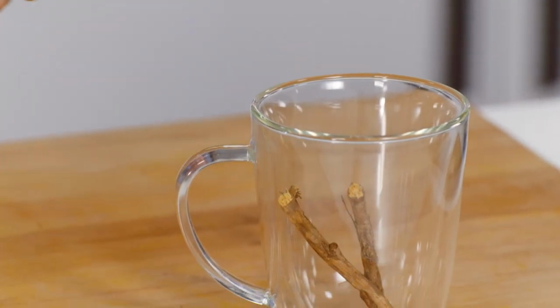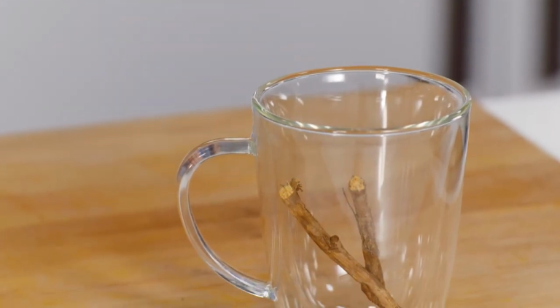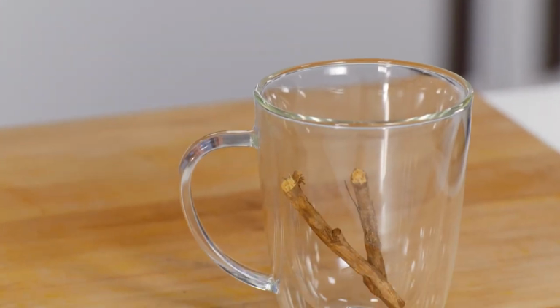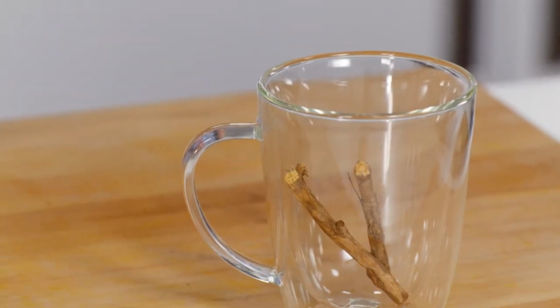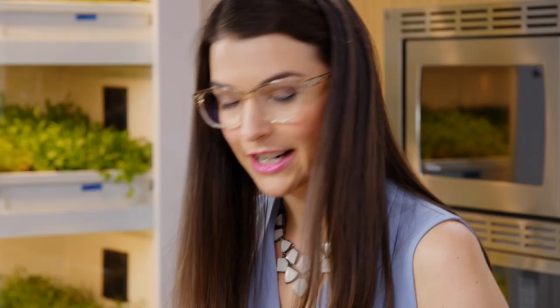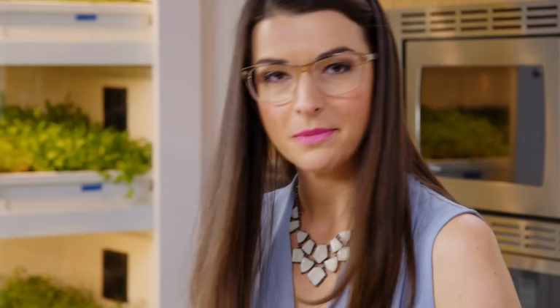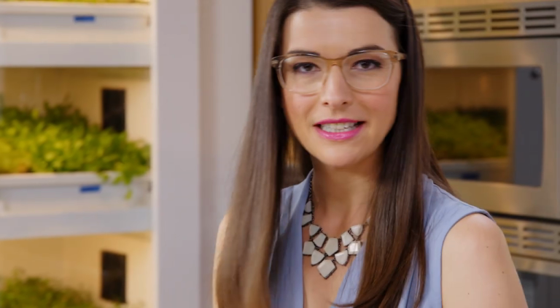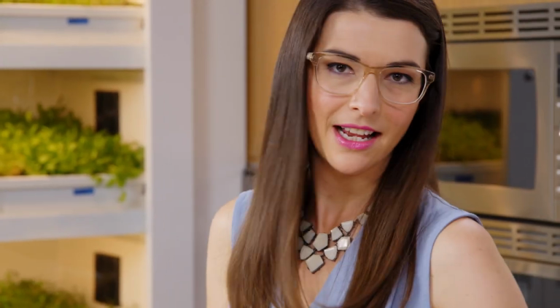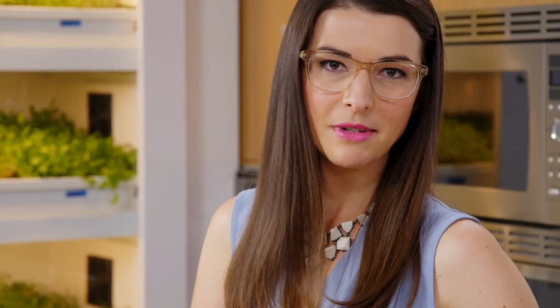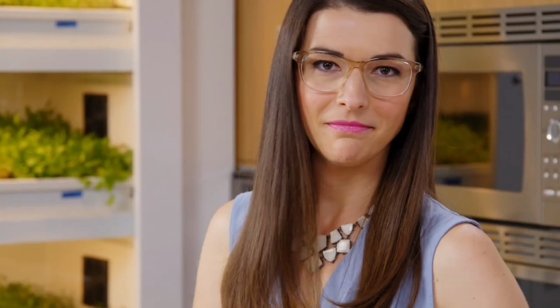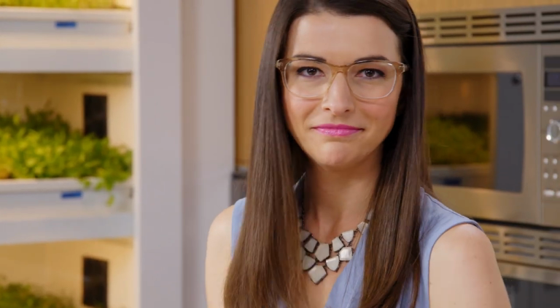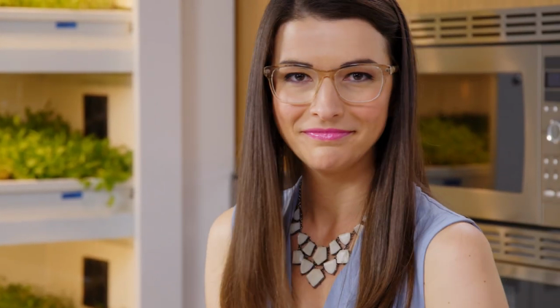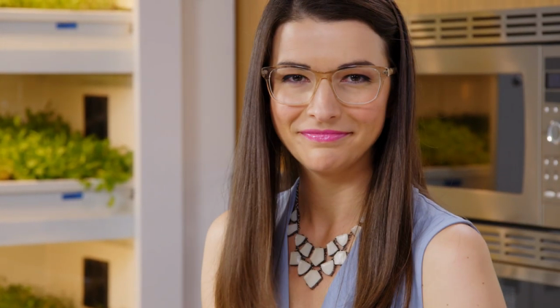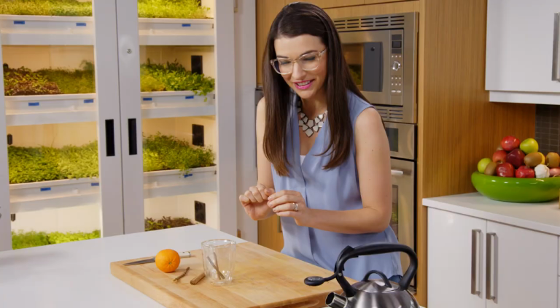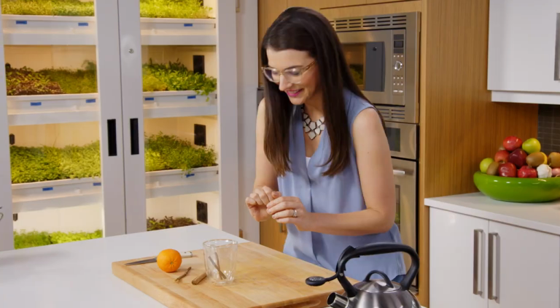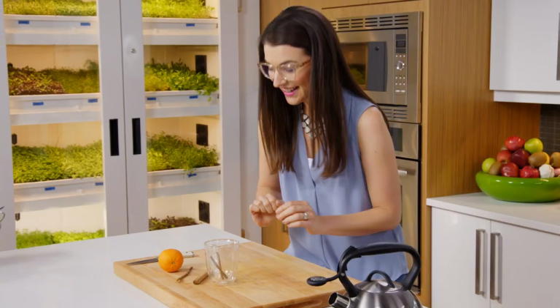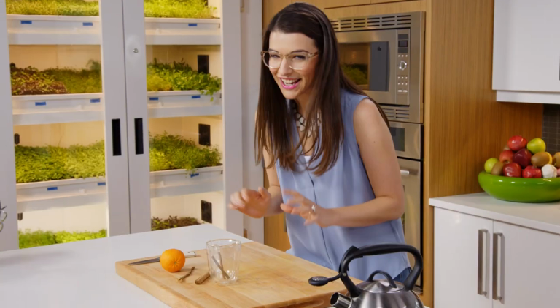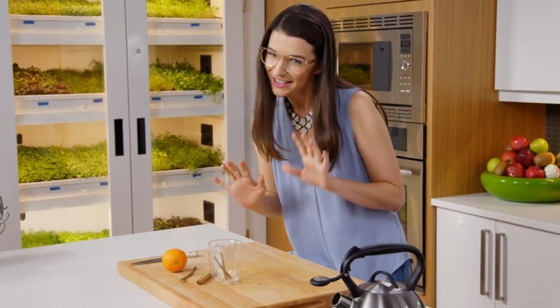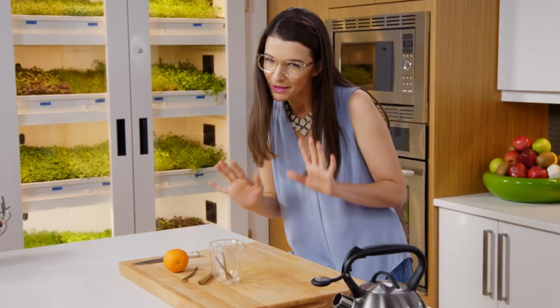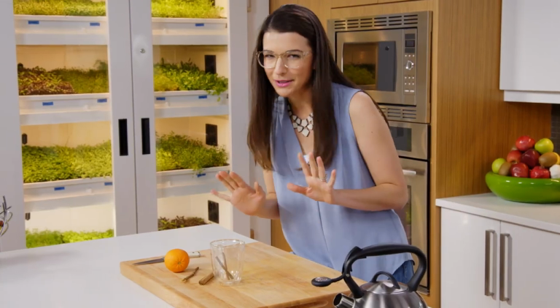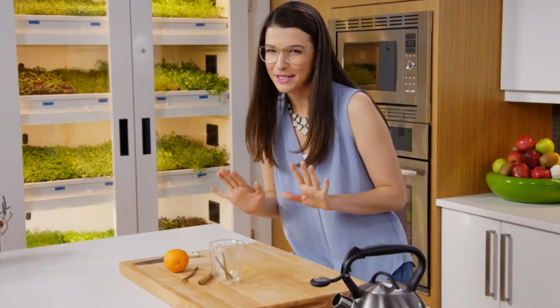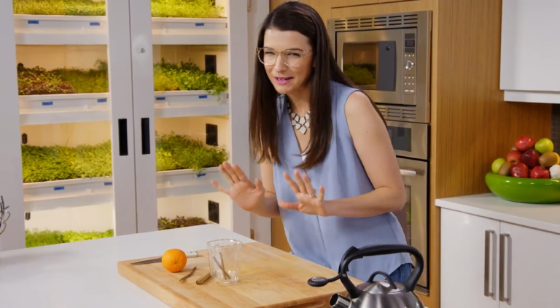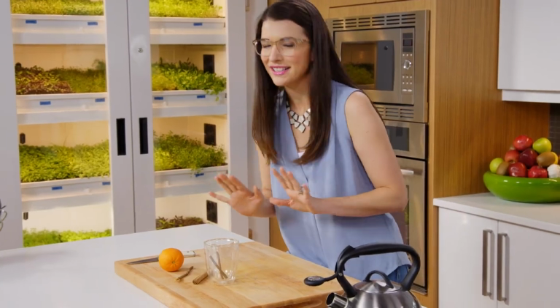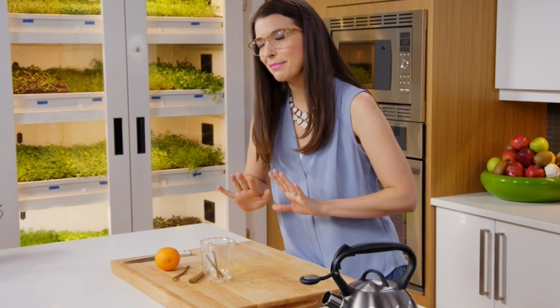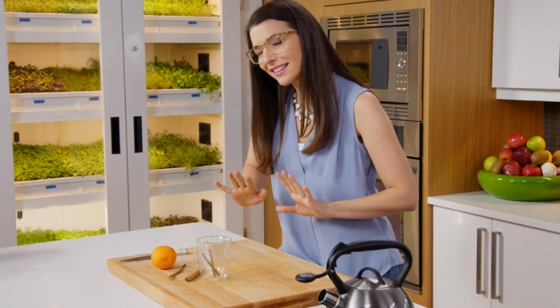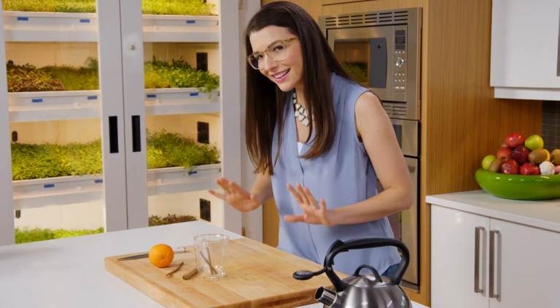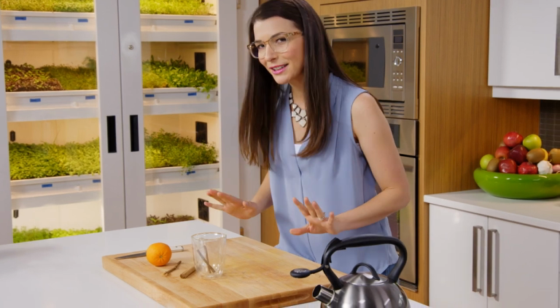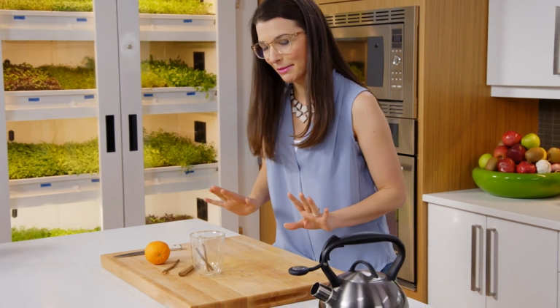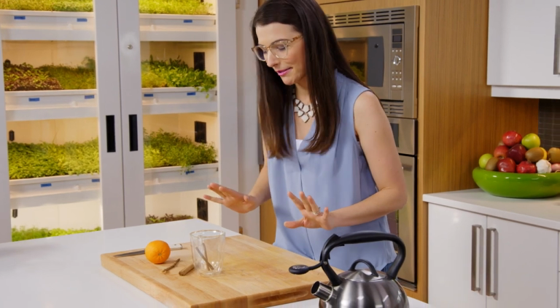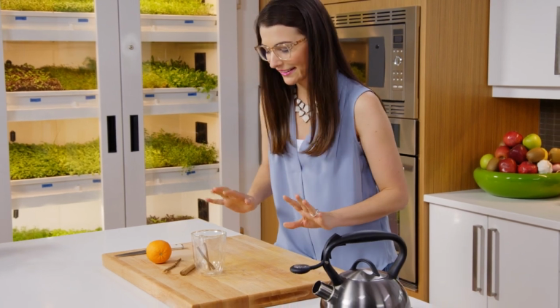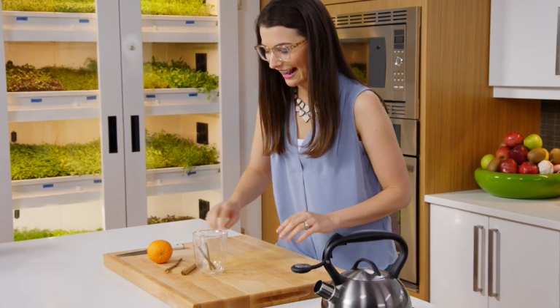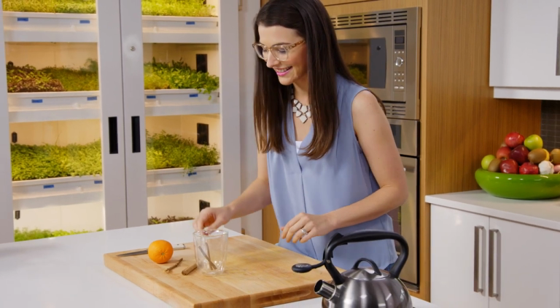And there, I just made tea. I'm done. Except that I'm going to spice it up a little bit more than that.